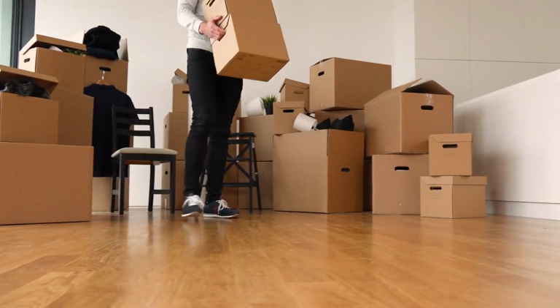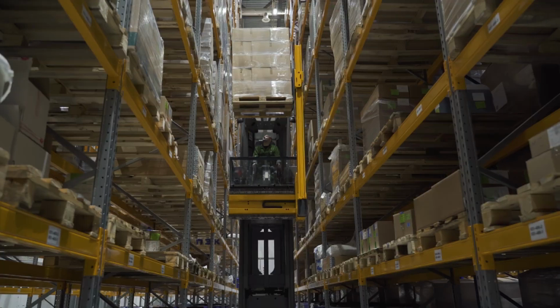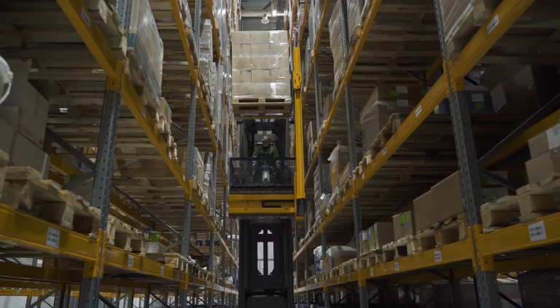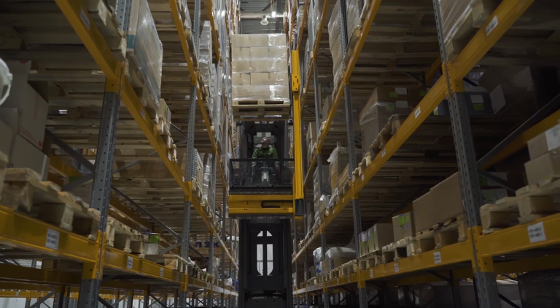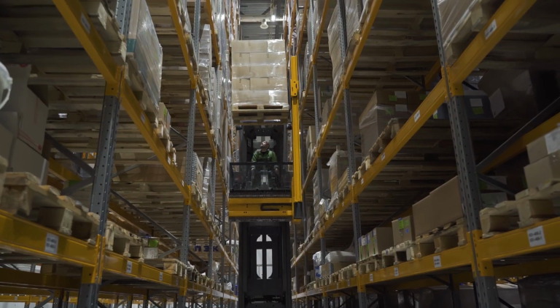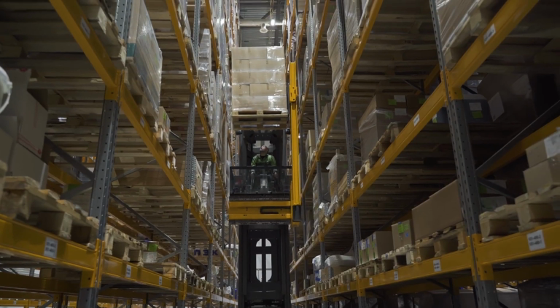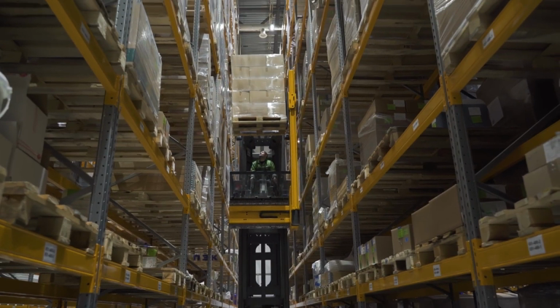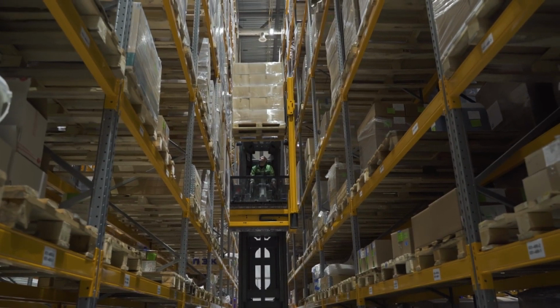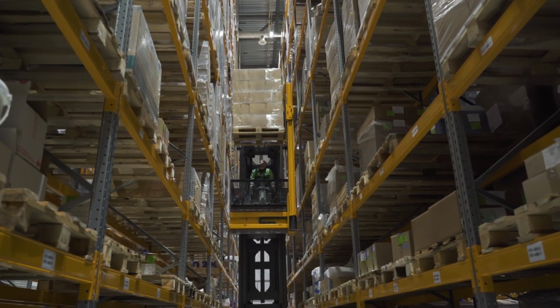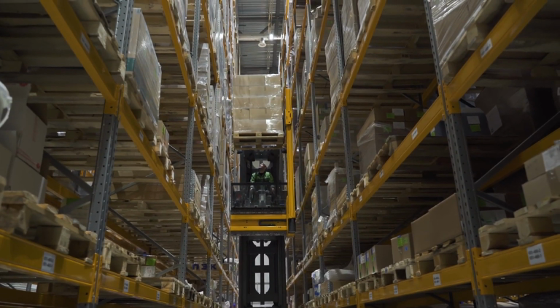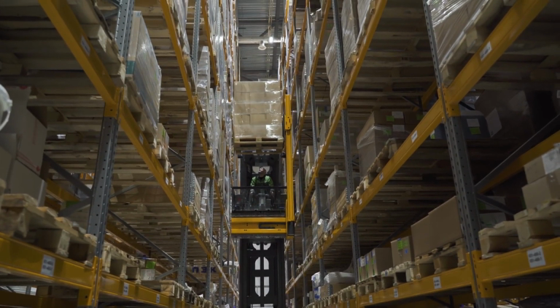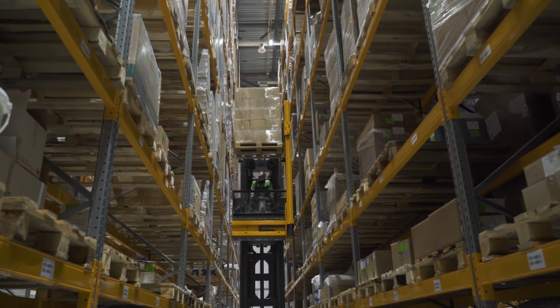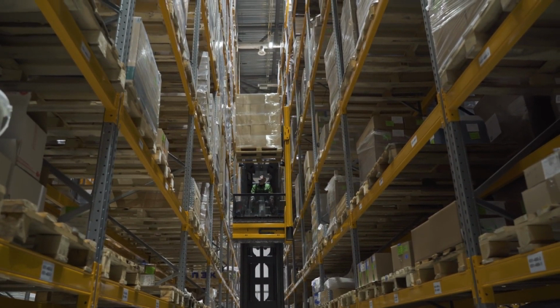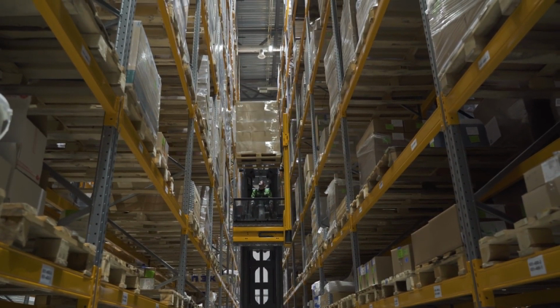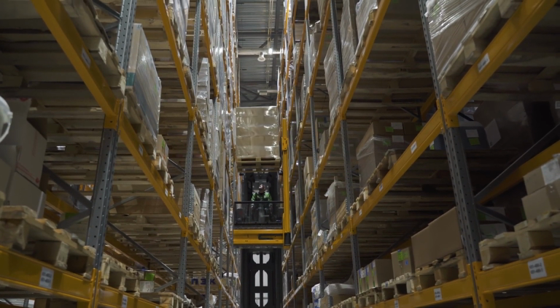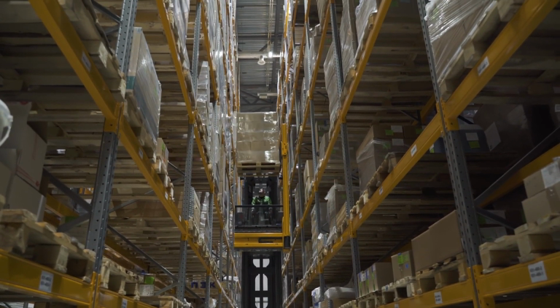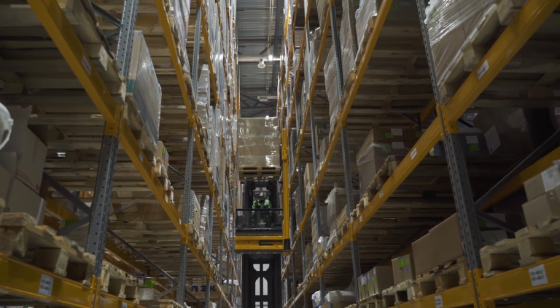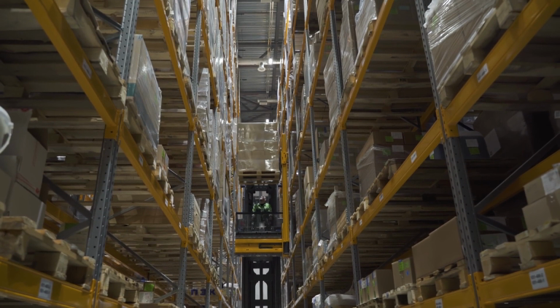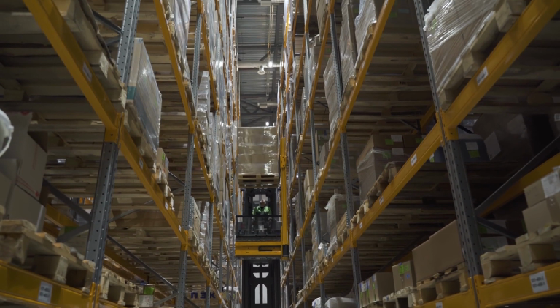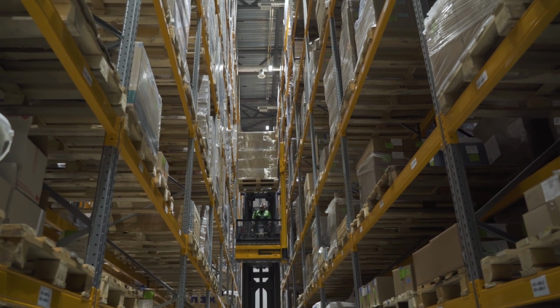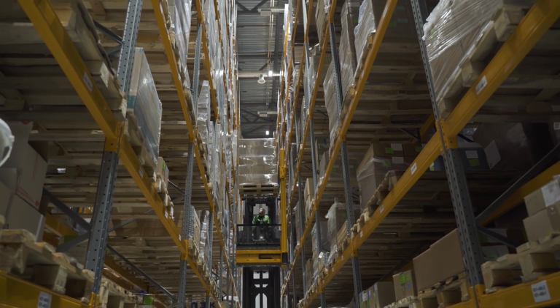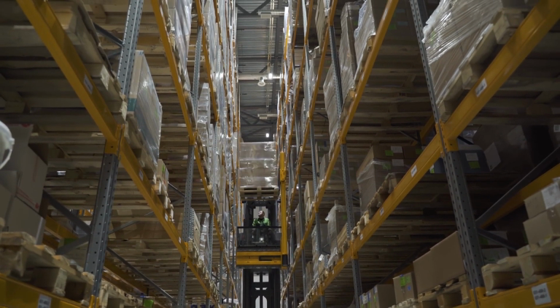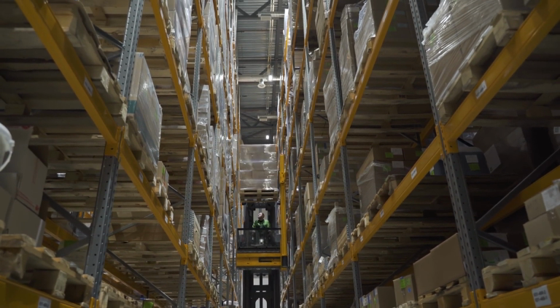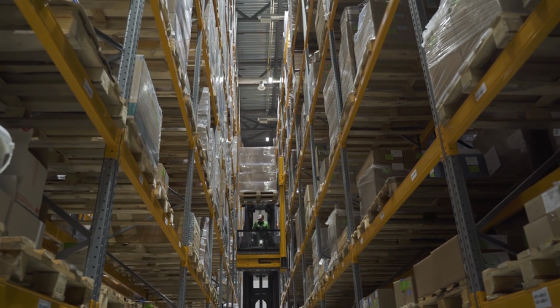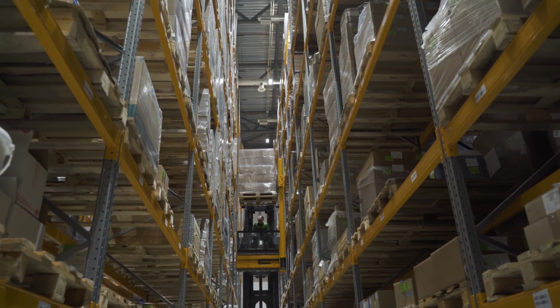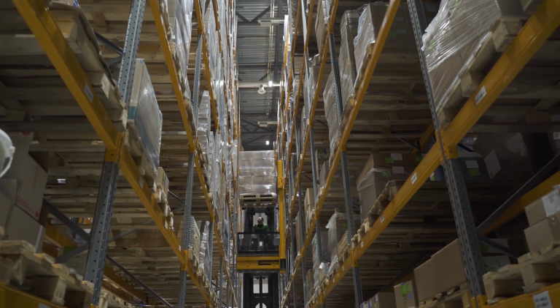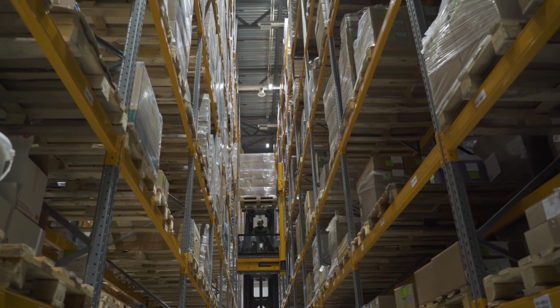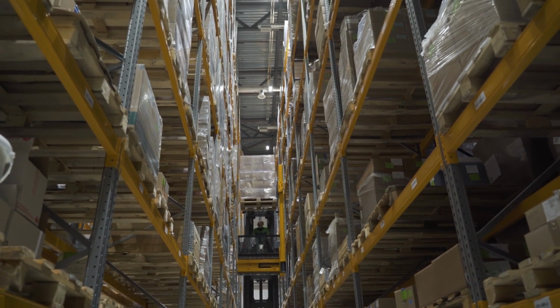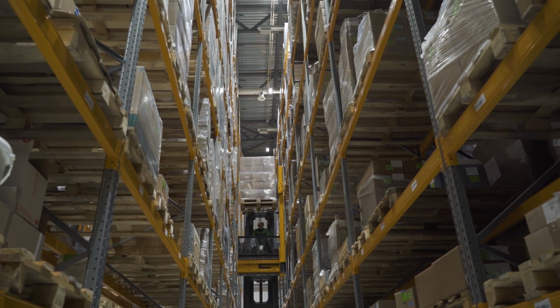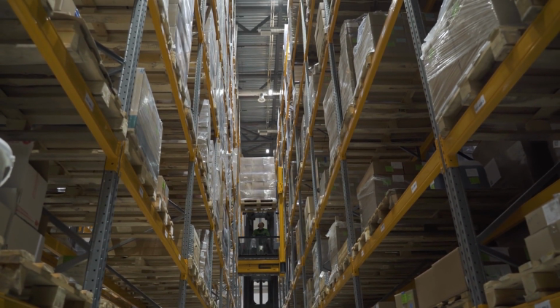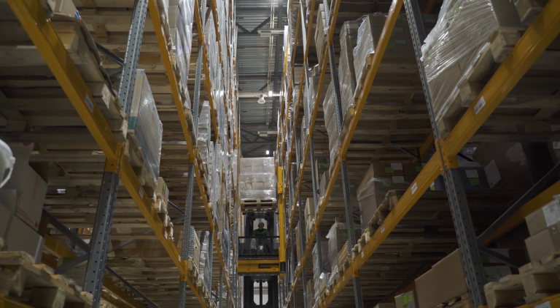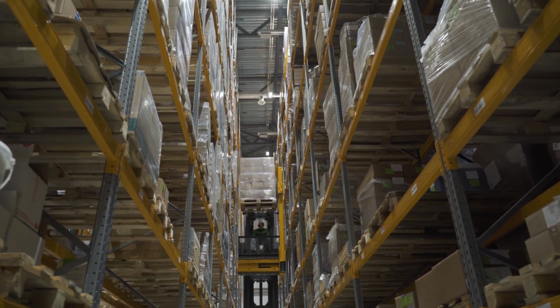They are then bundled and shipped to manufacturers, retailers, and consumers around the world.